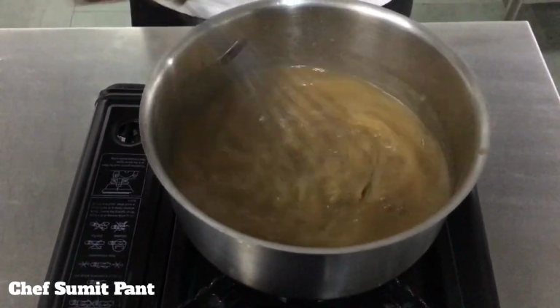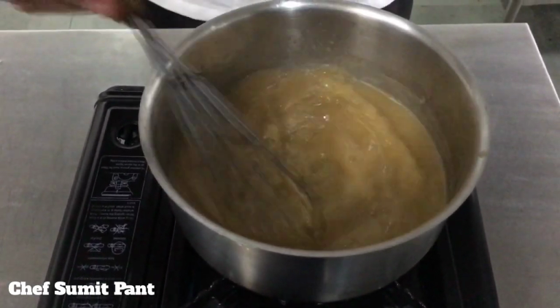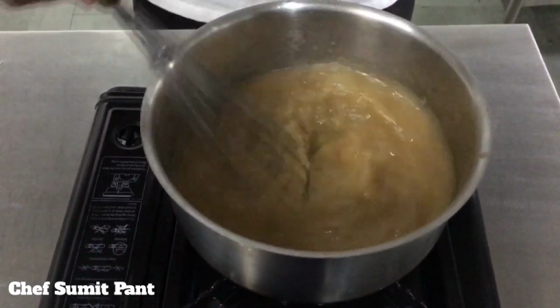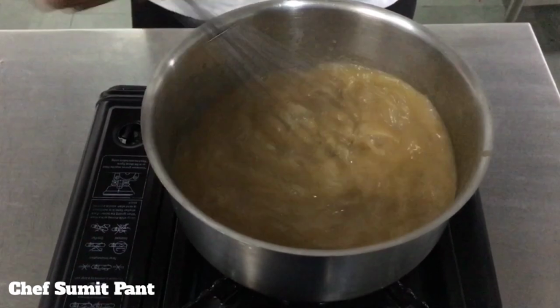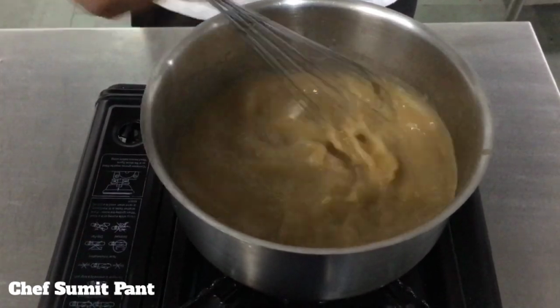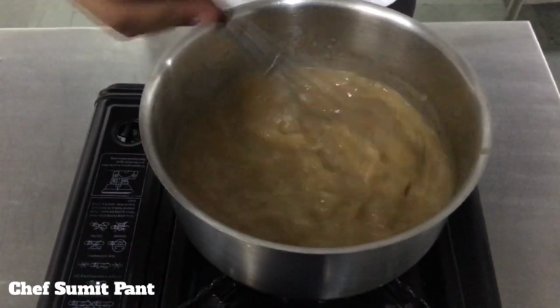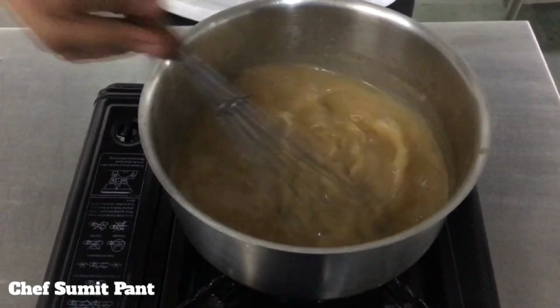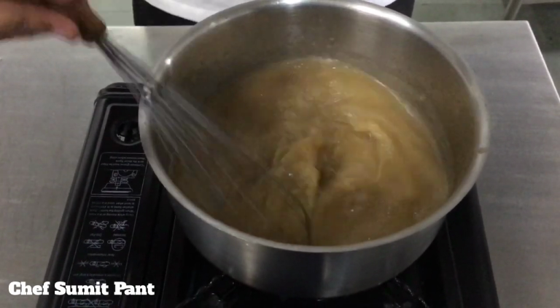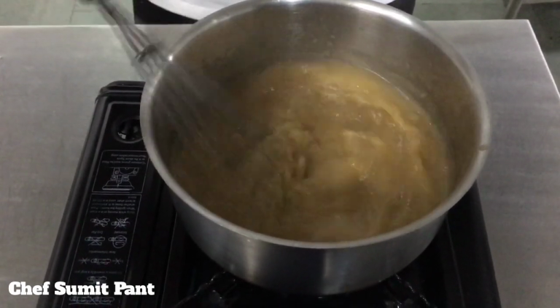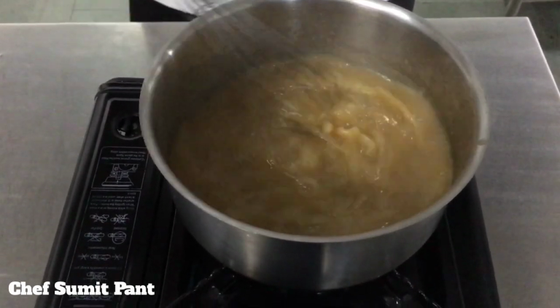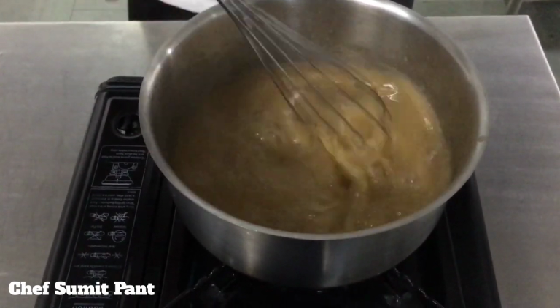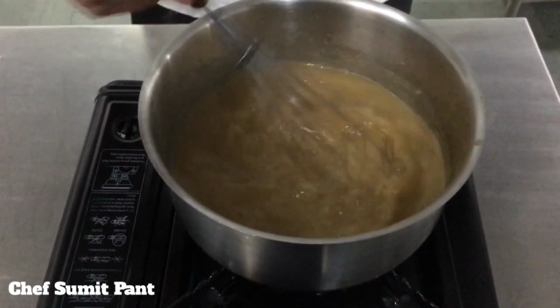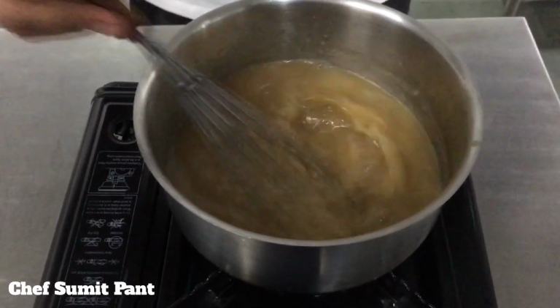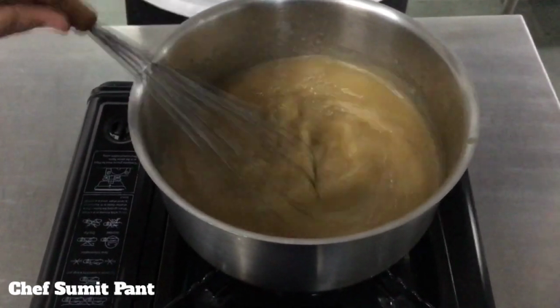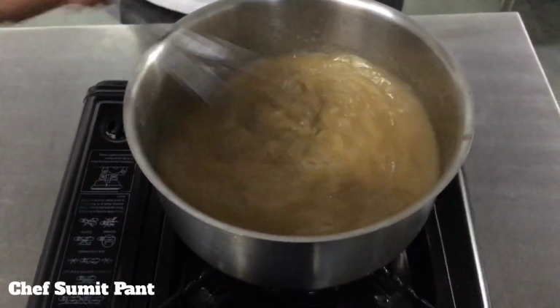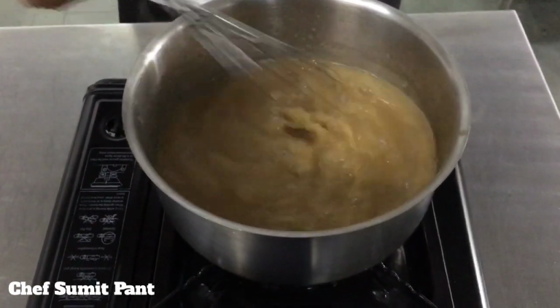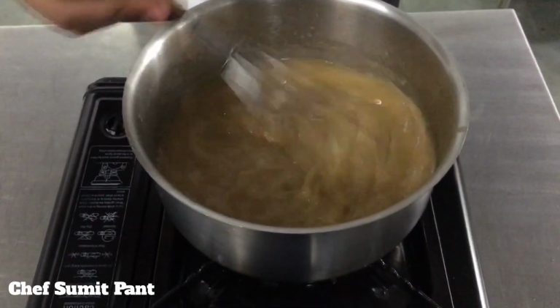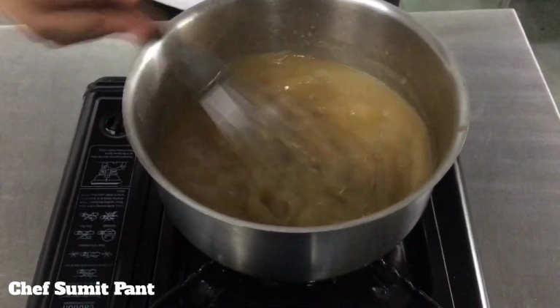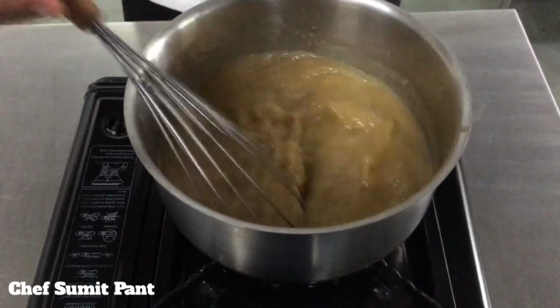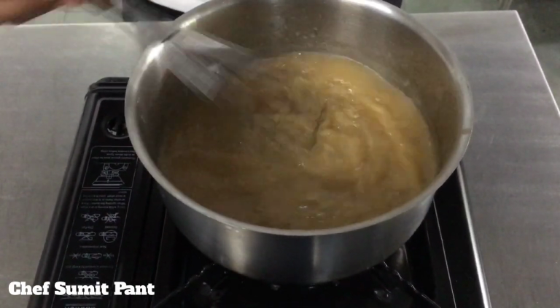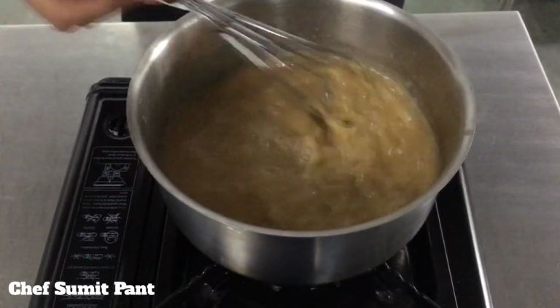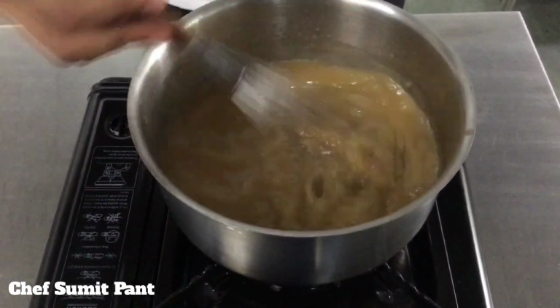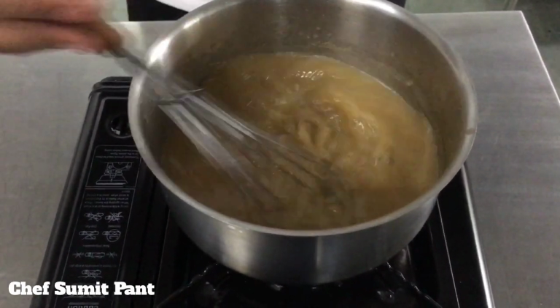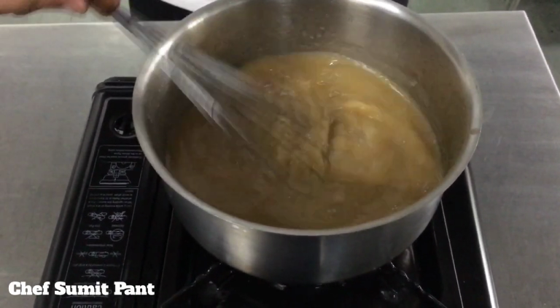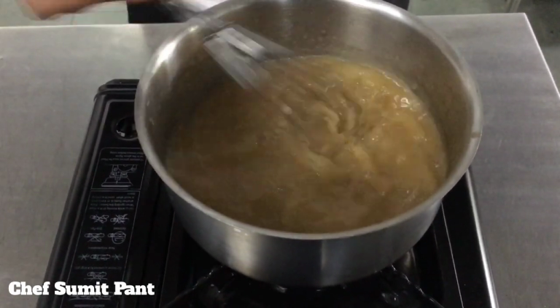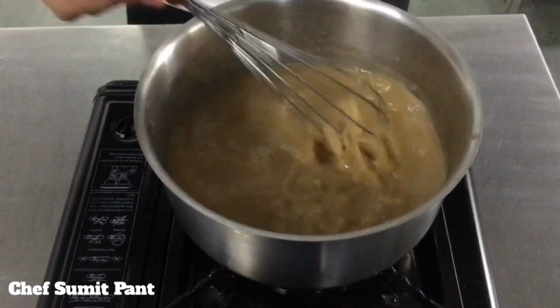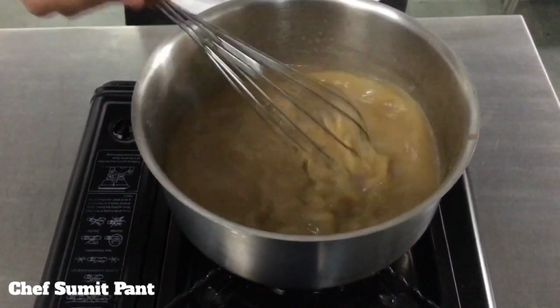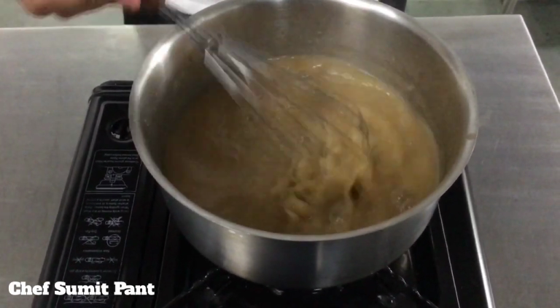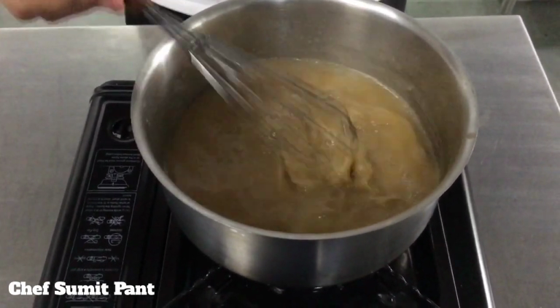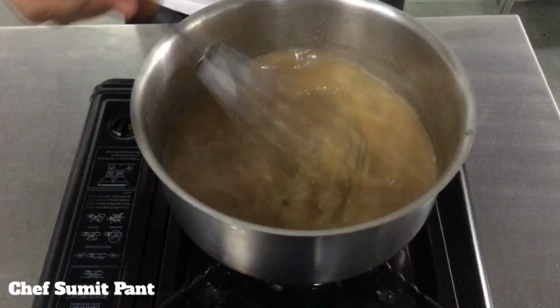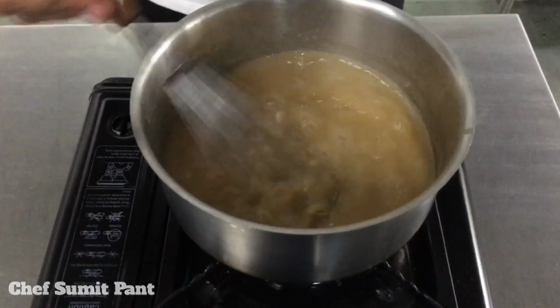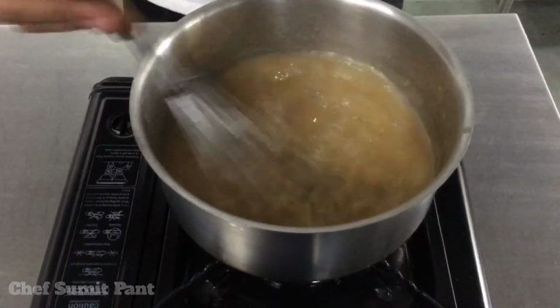But in case your sauce has lumps, what you can do is put it in a blender, blend it, and sieve it nicely.